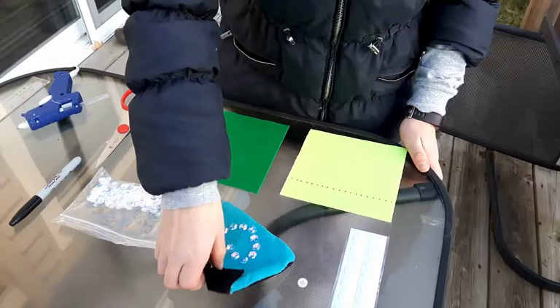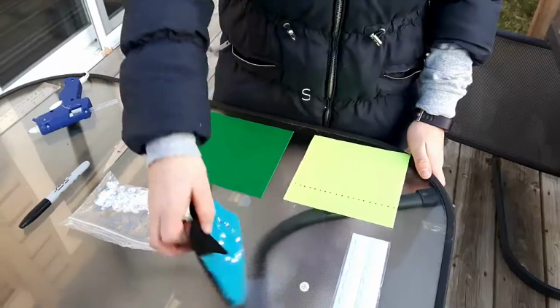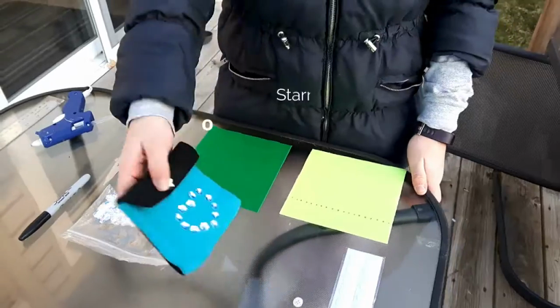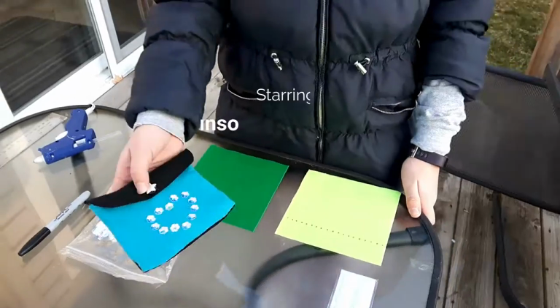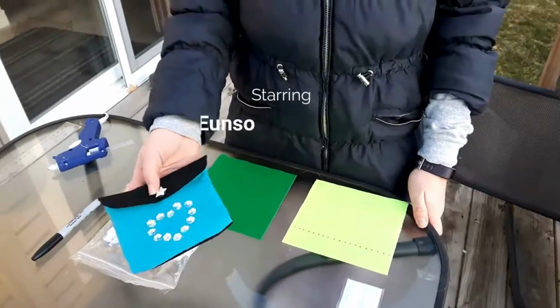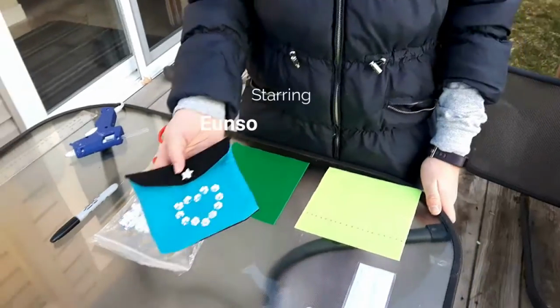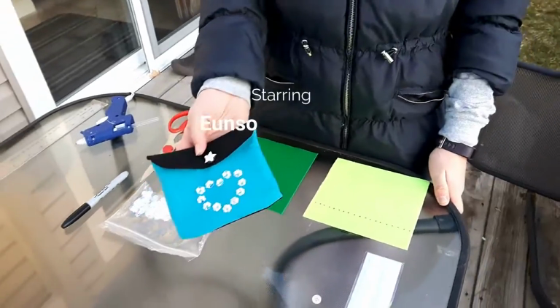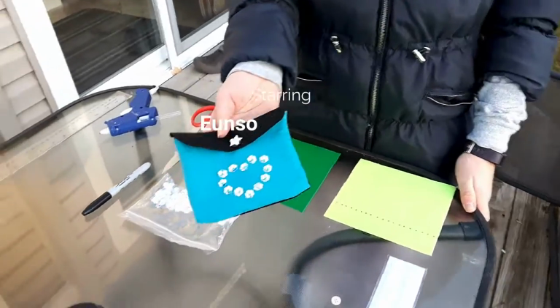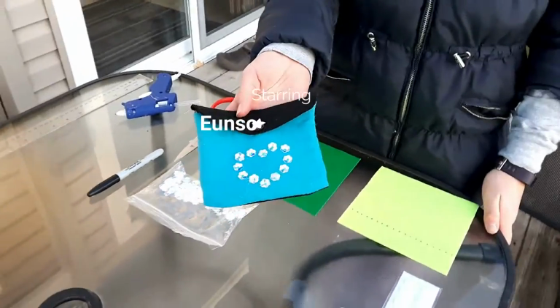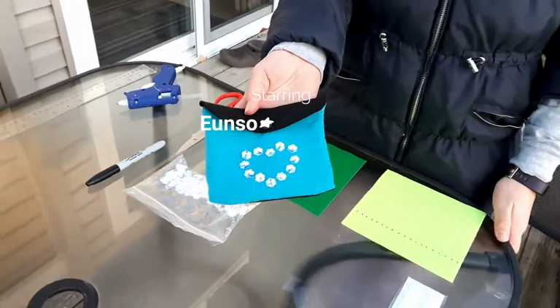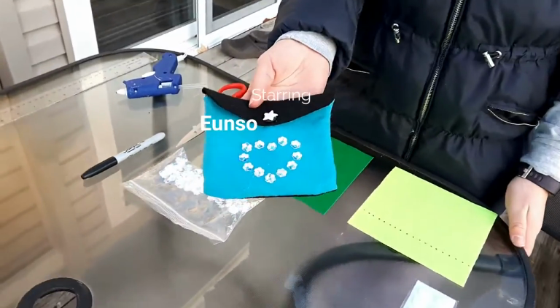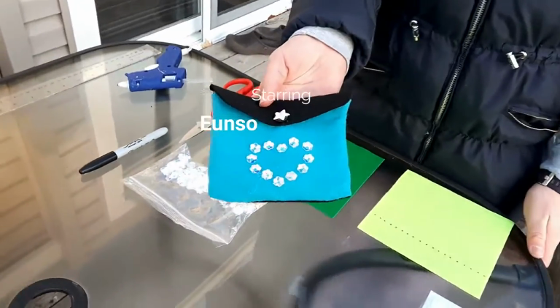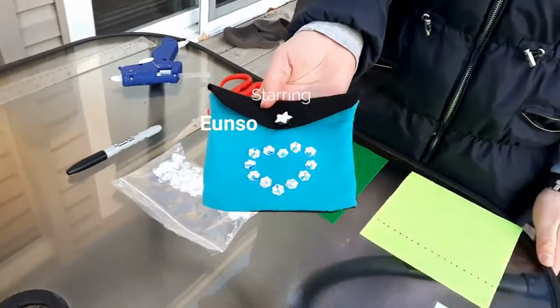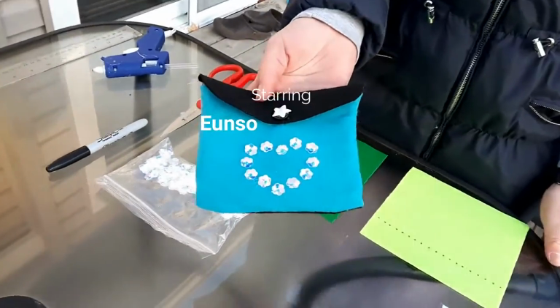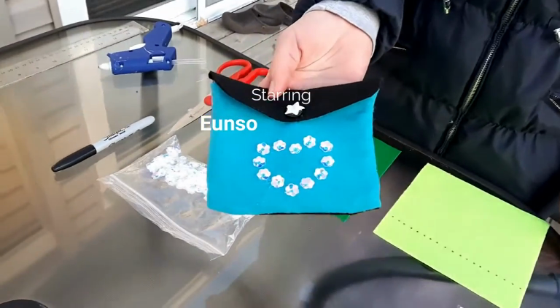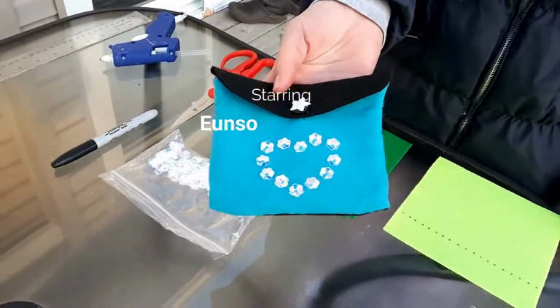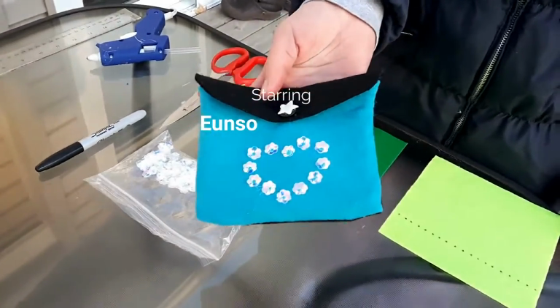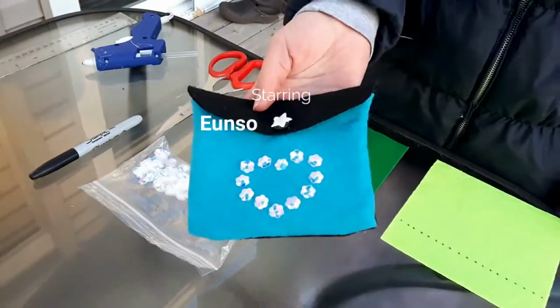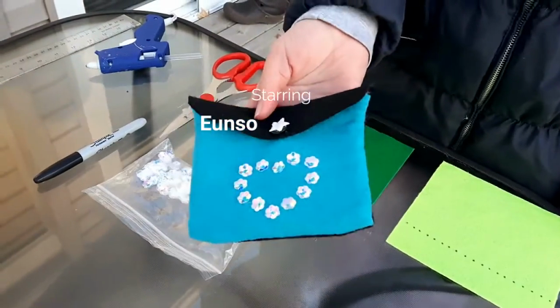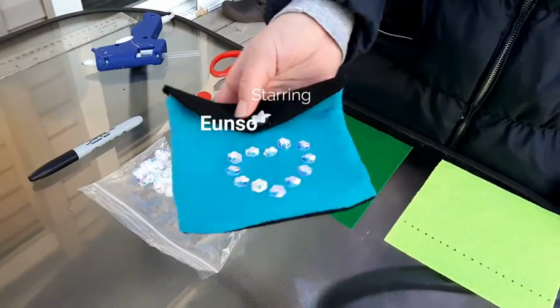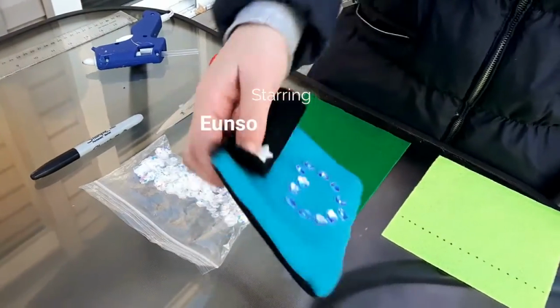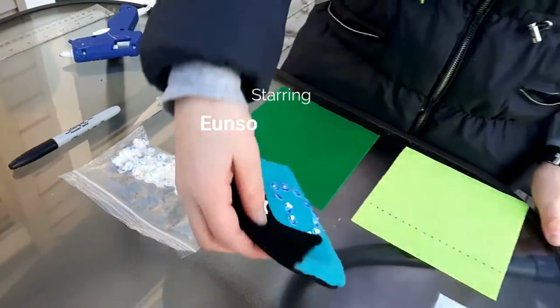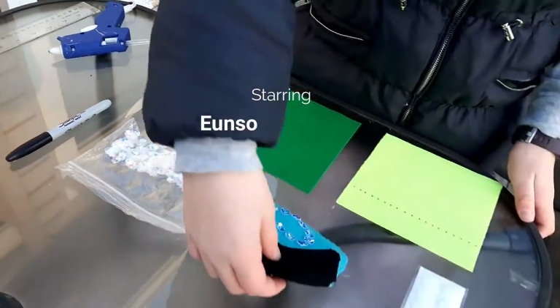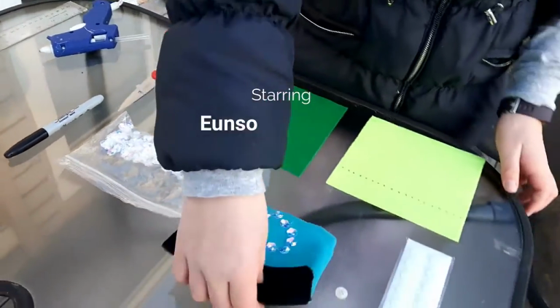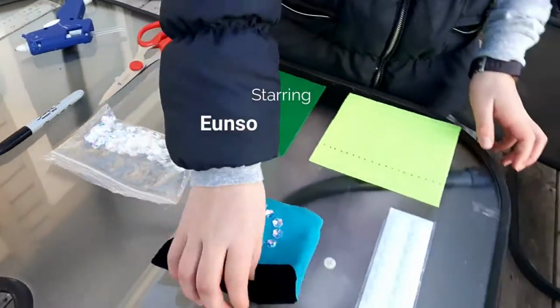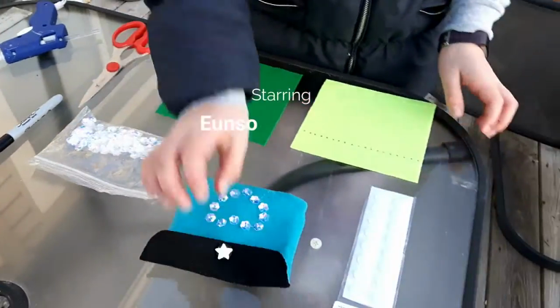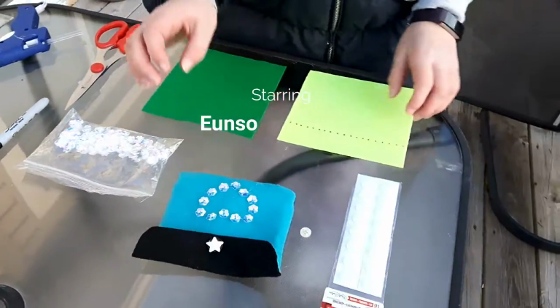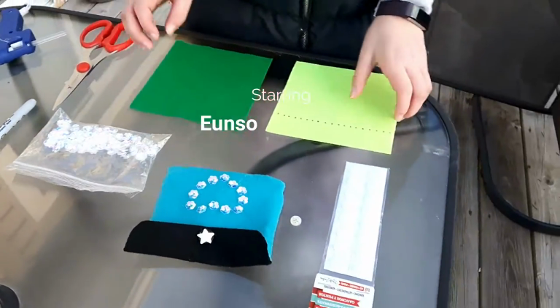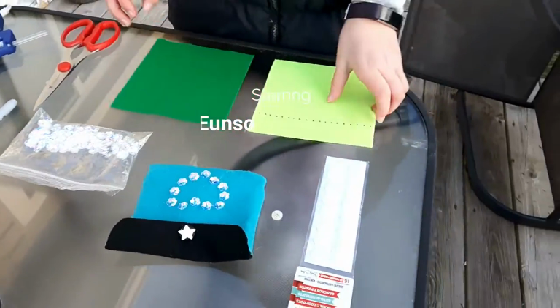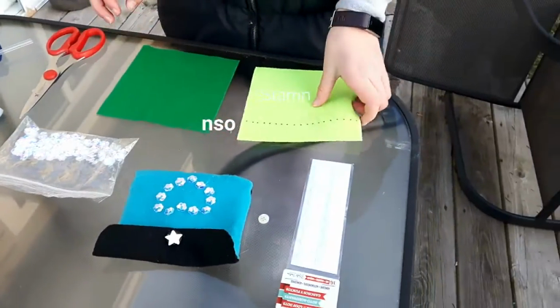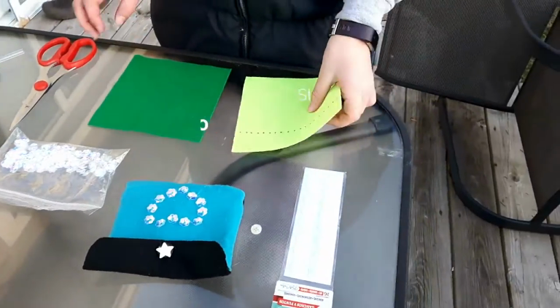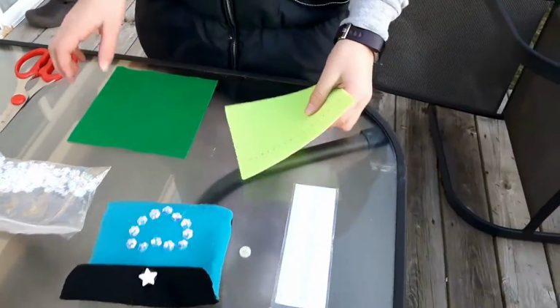Today we'll be making a no-sew felt bag. These are the materials you'll need.